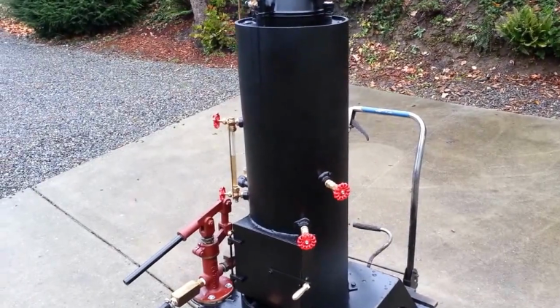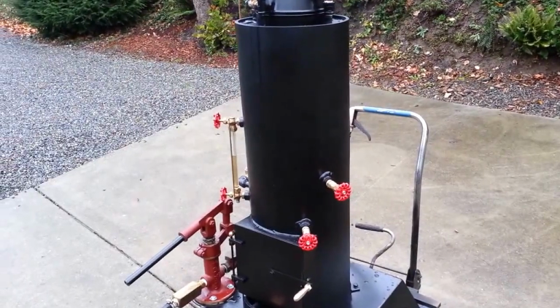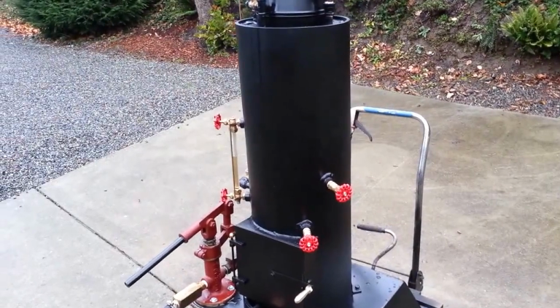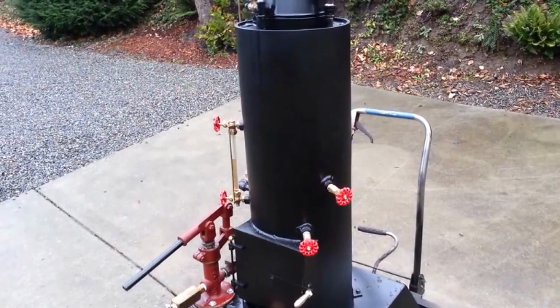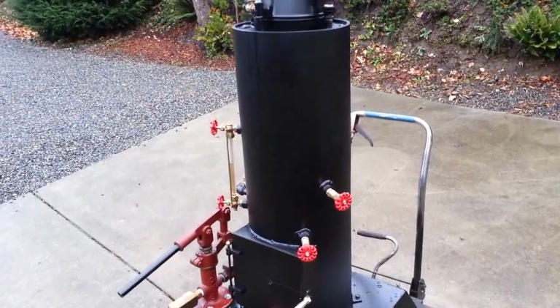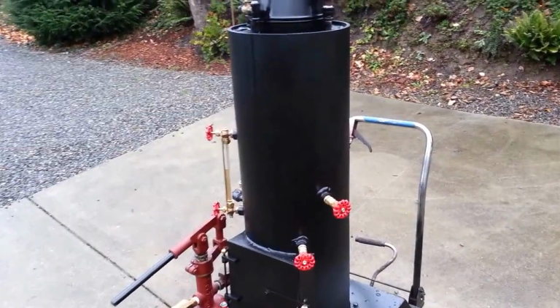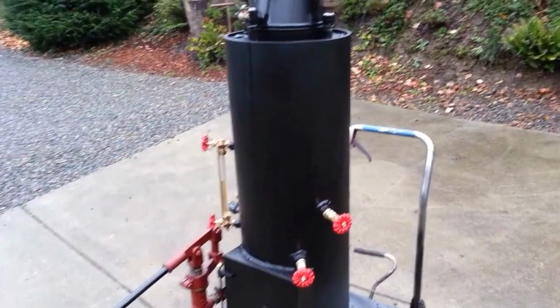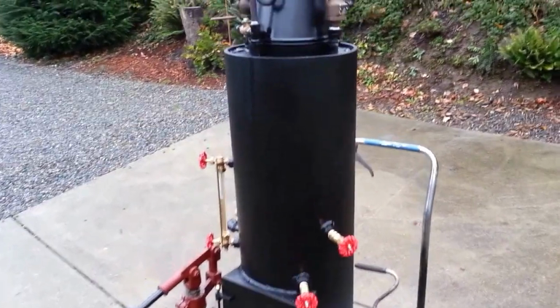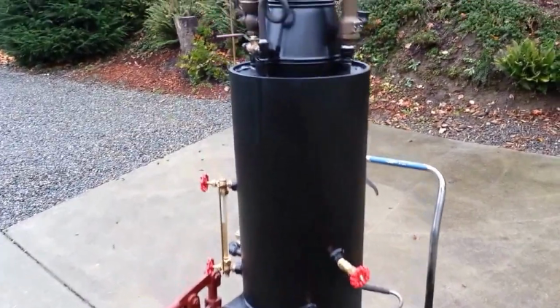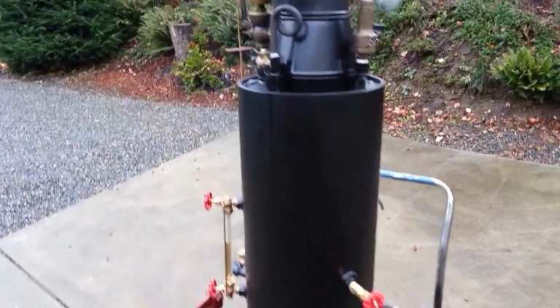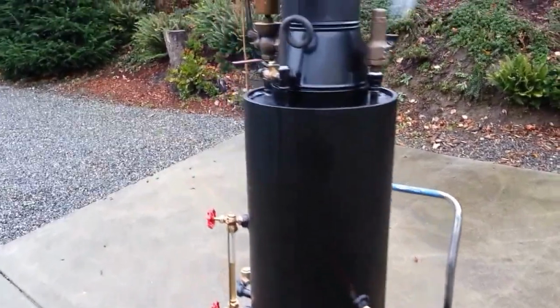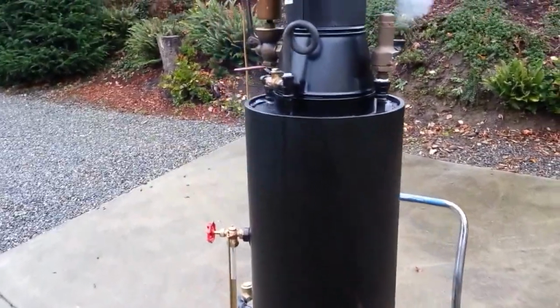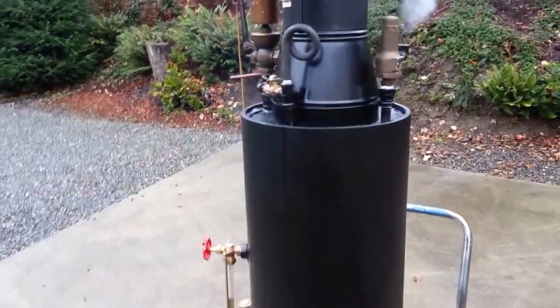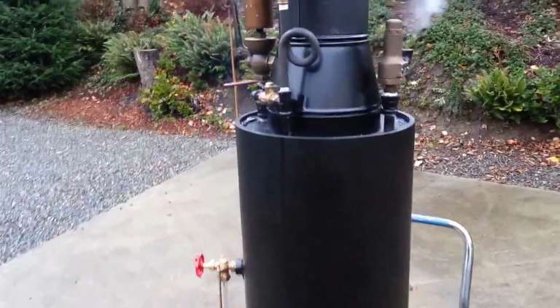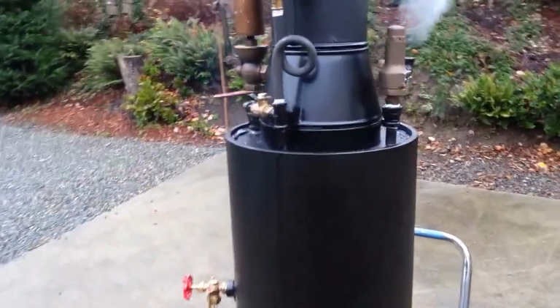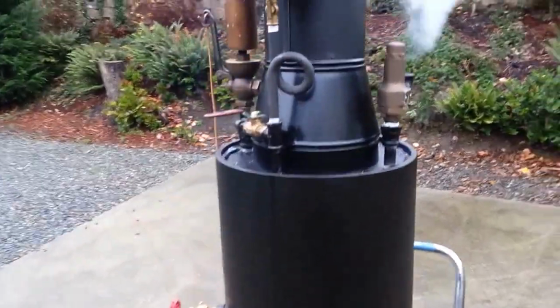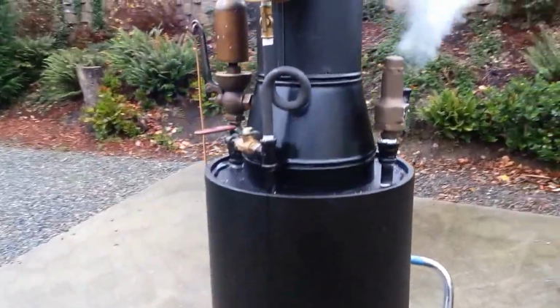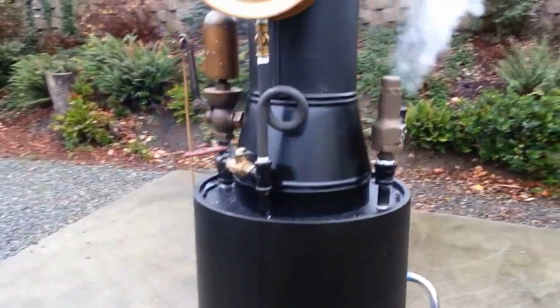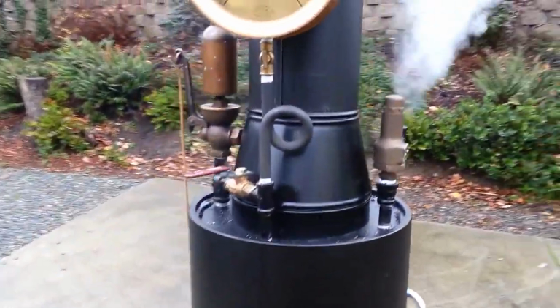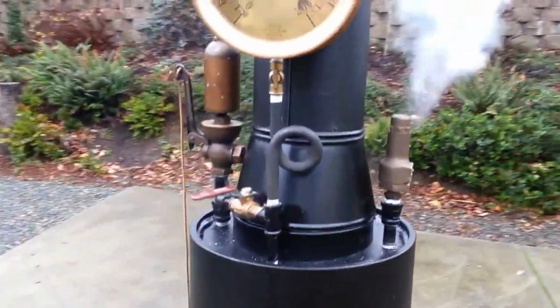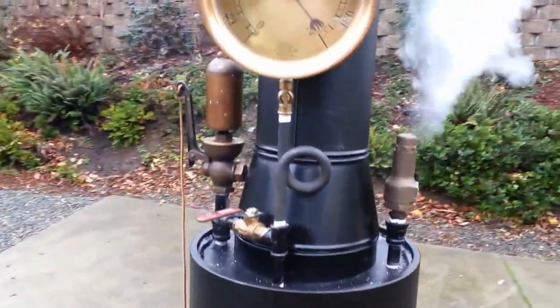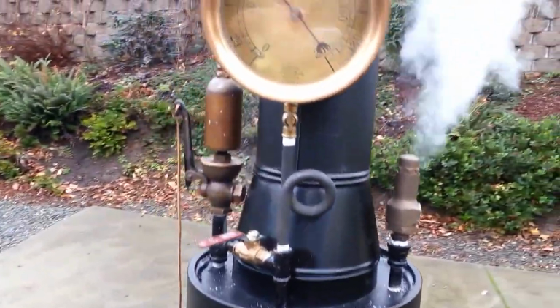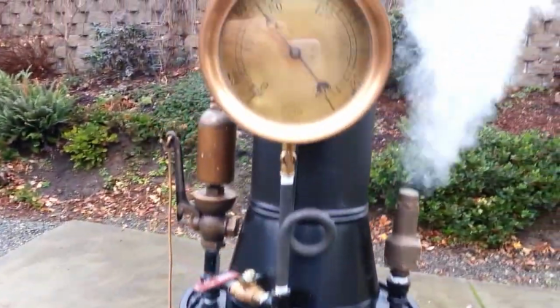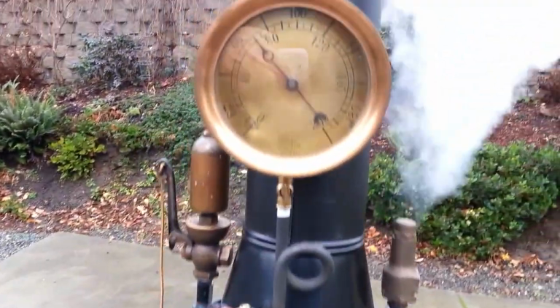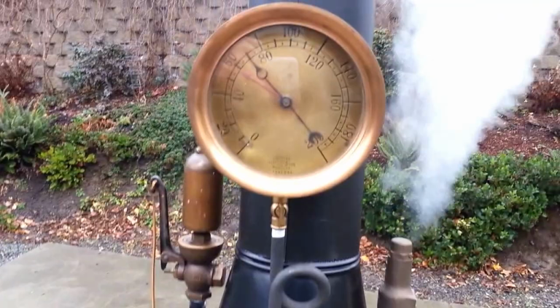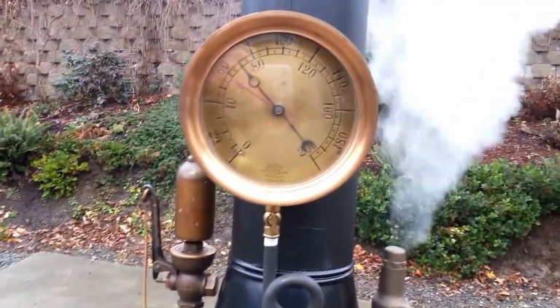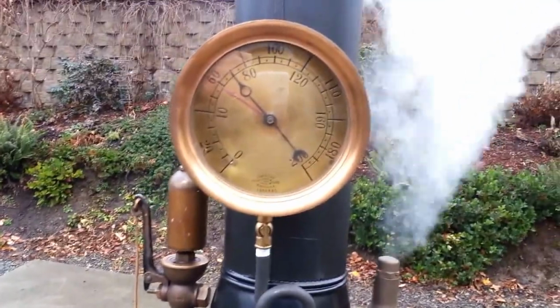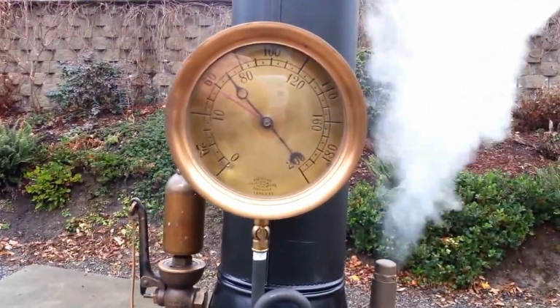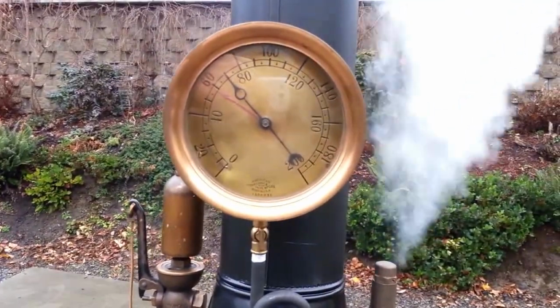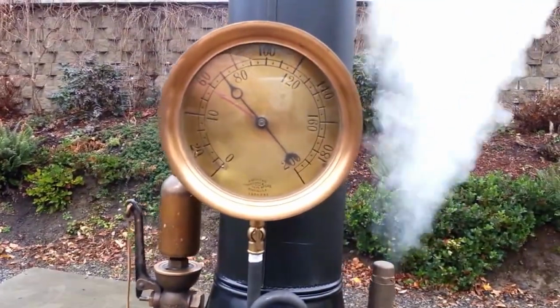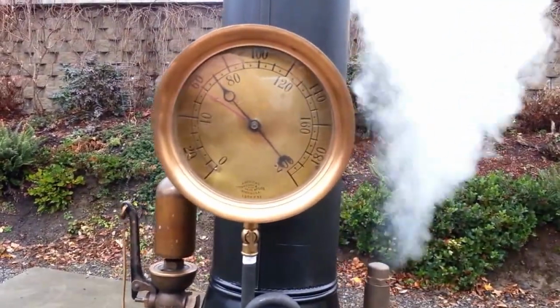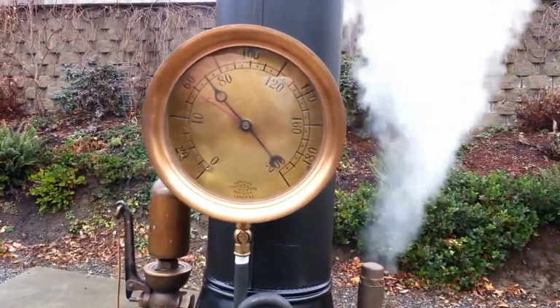The pop-off valve is going to go off pretty soon. It's set to go off at 75 PSI.